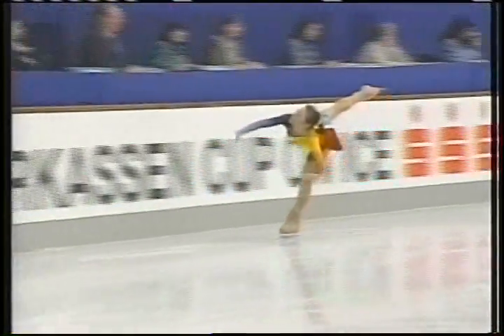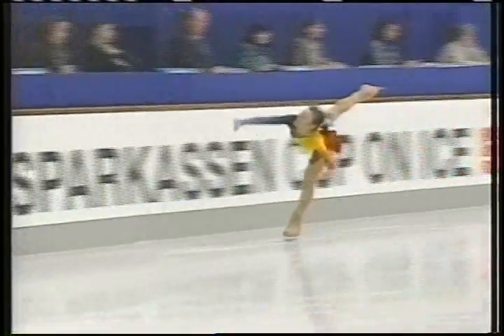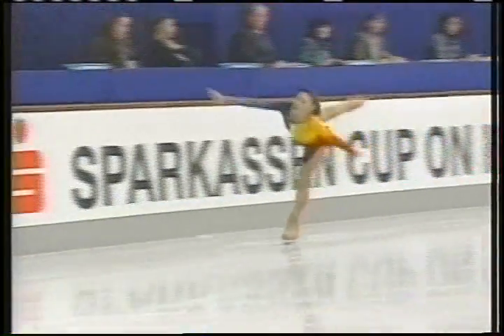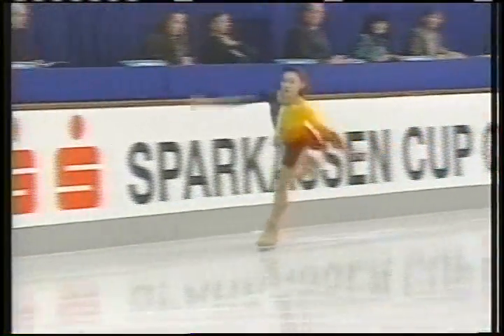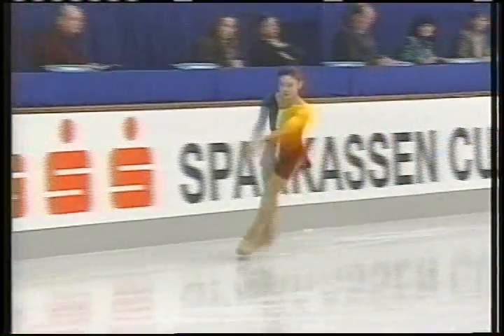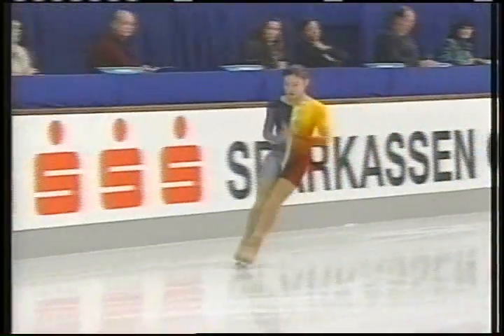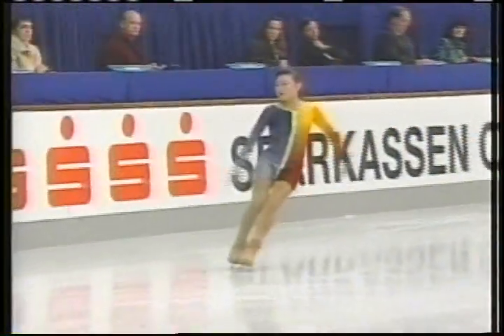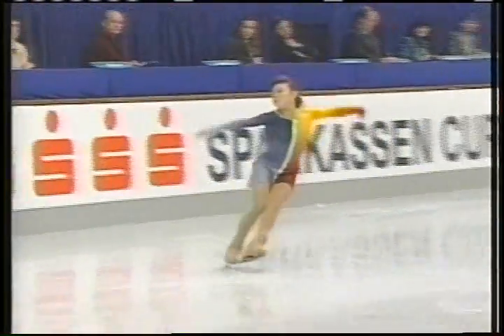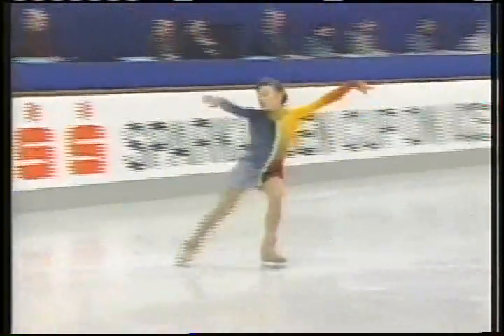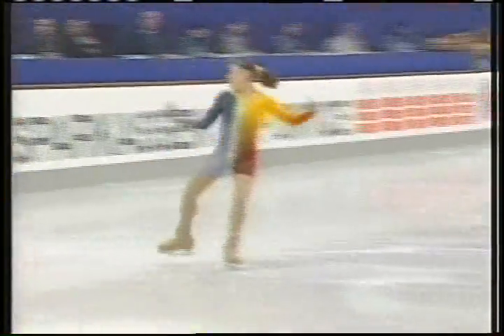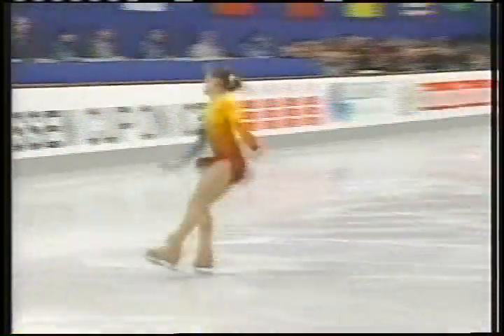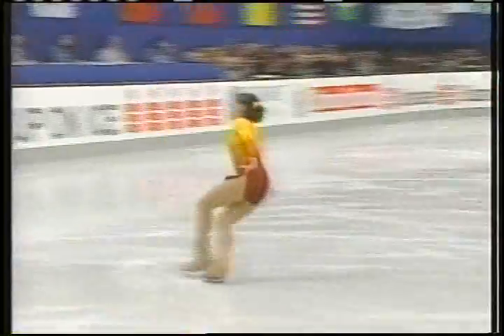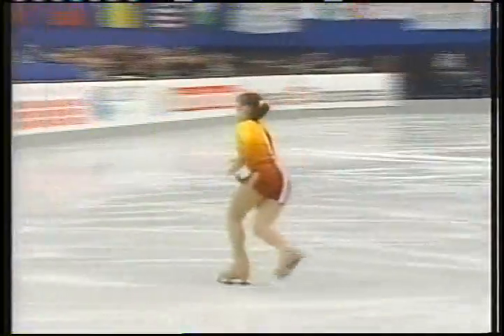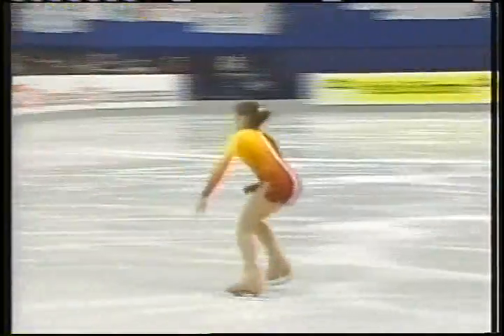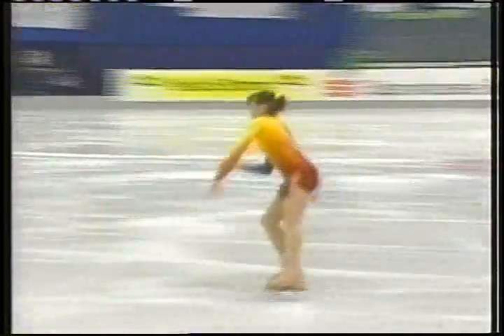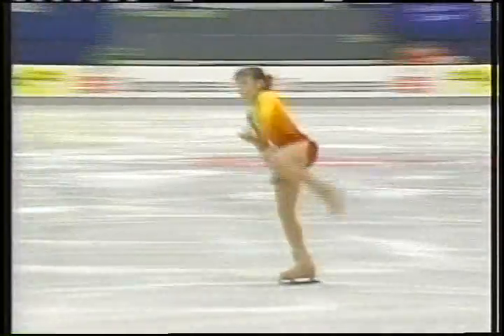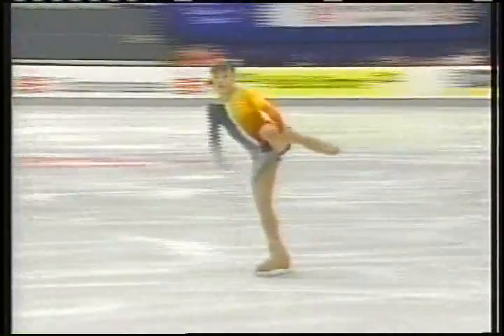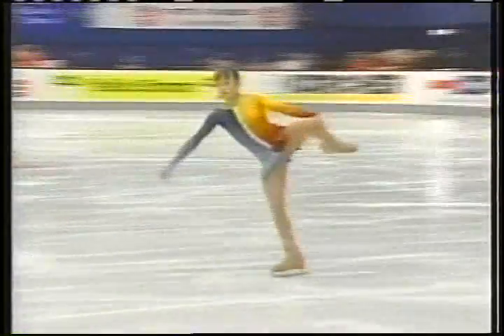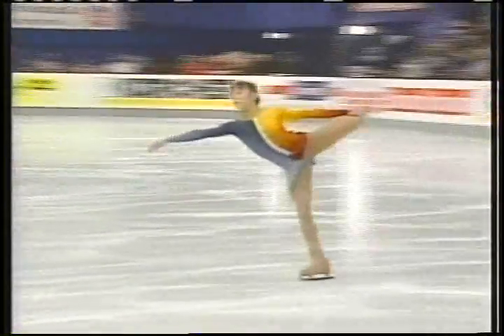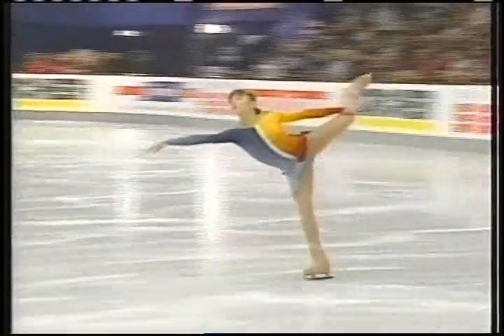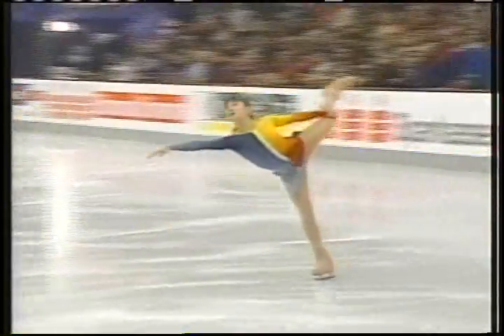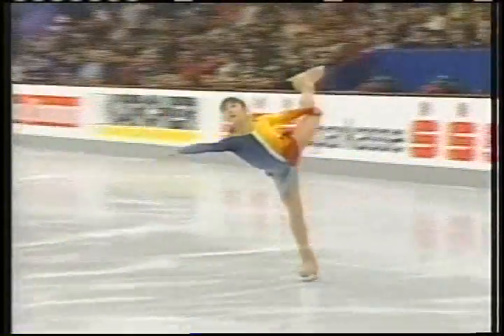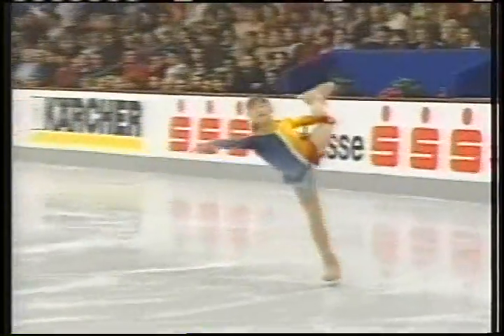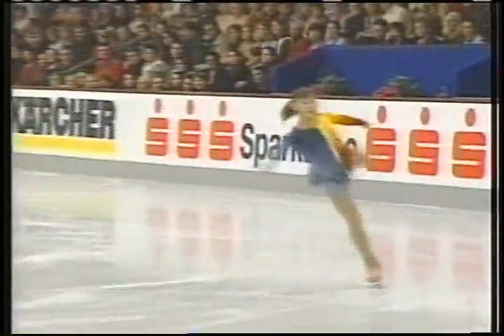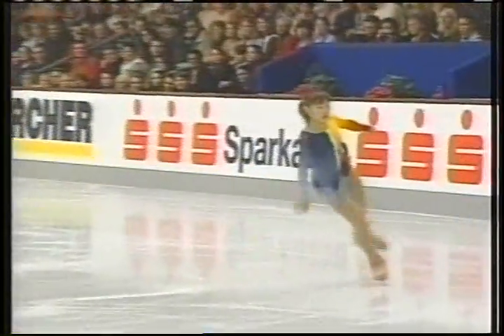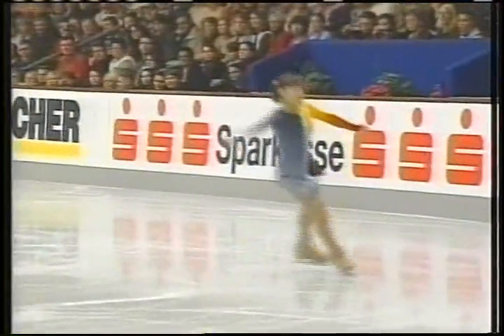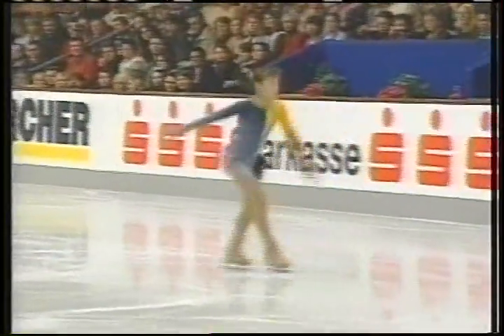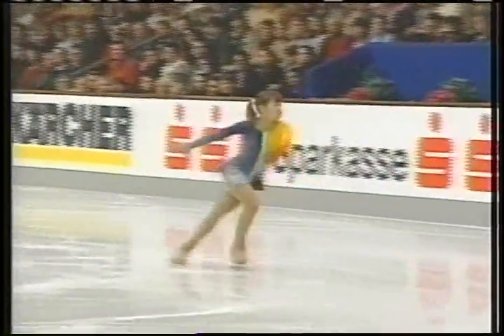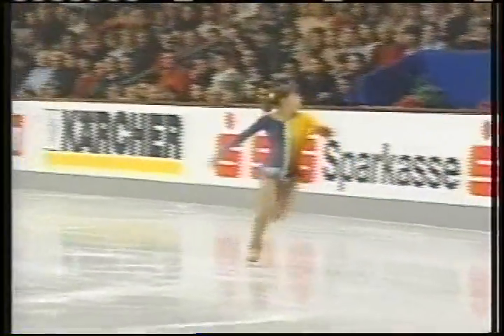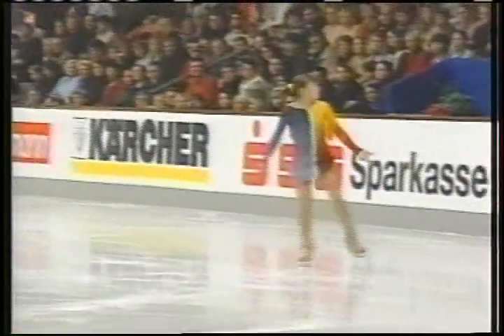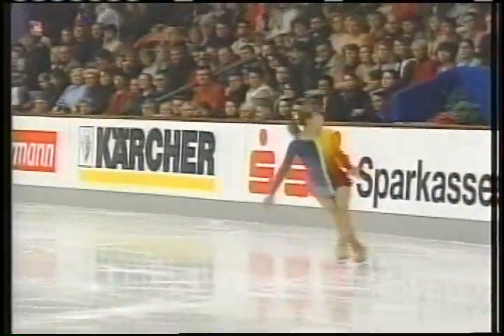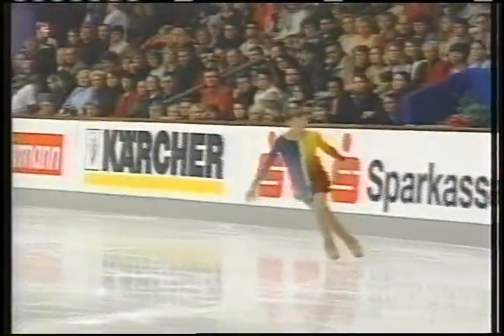Spiral sequence — she's doing it on a circular pattern. There need to be three spiral positions.